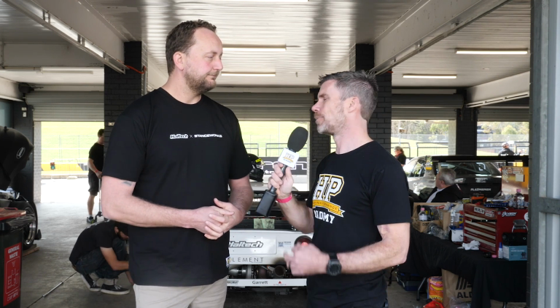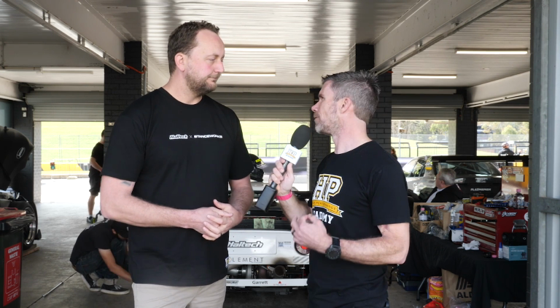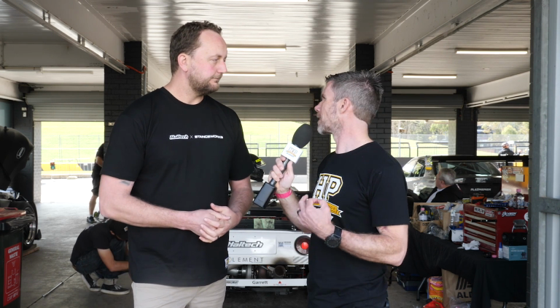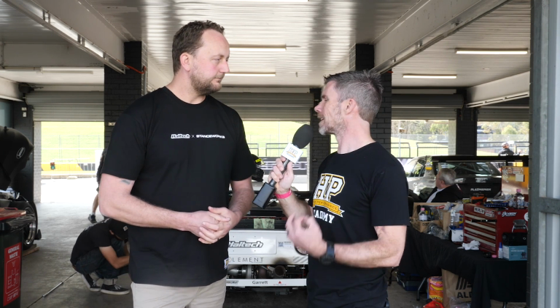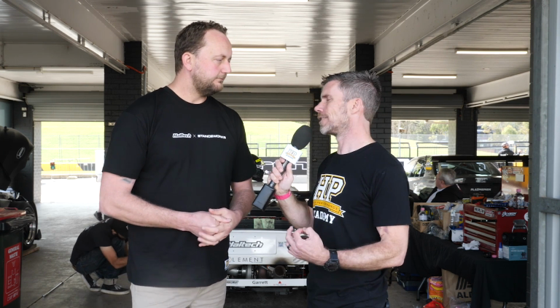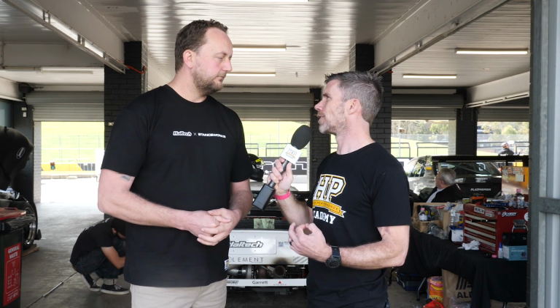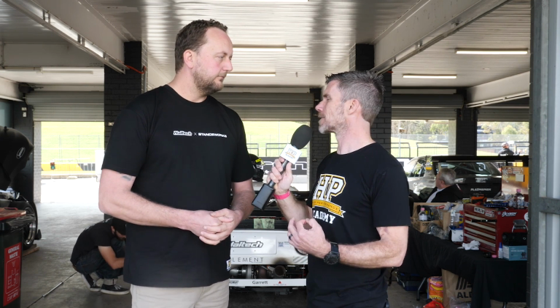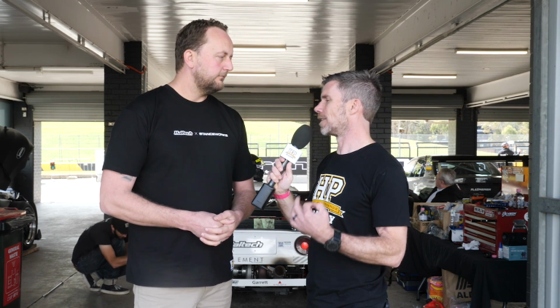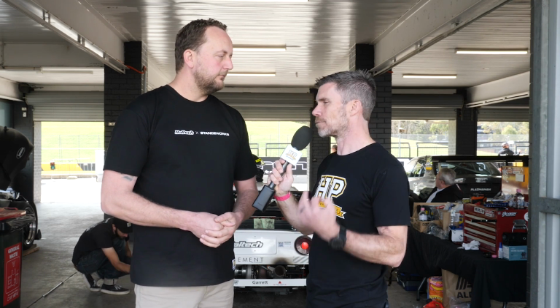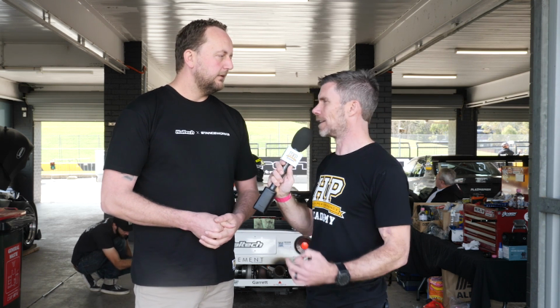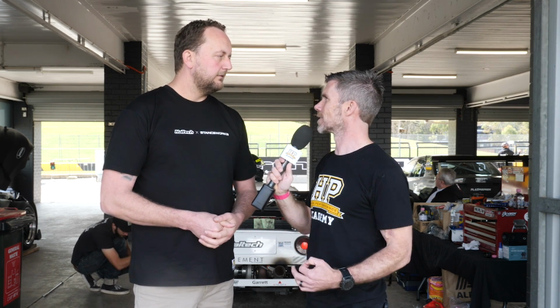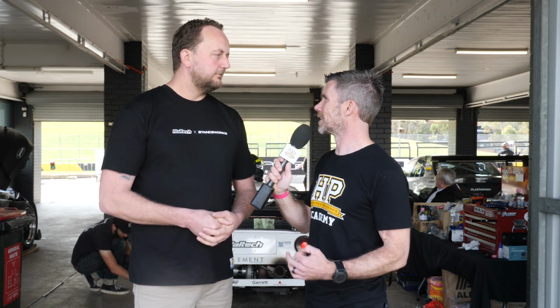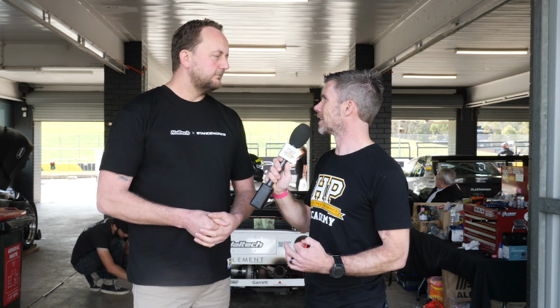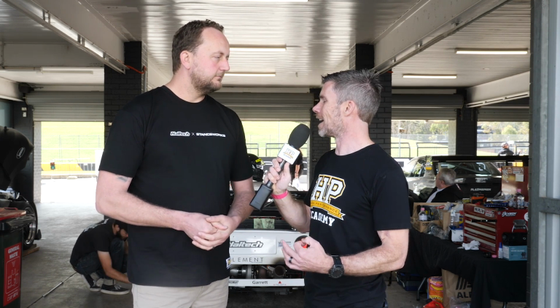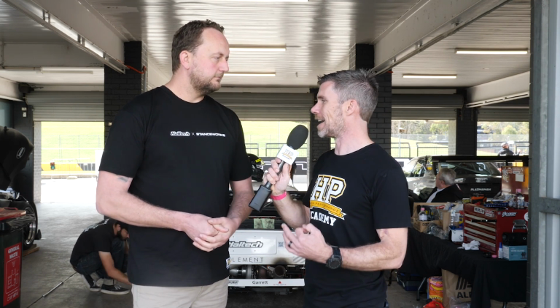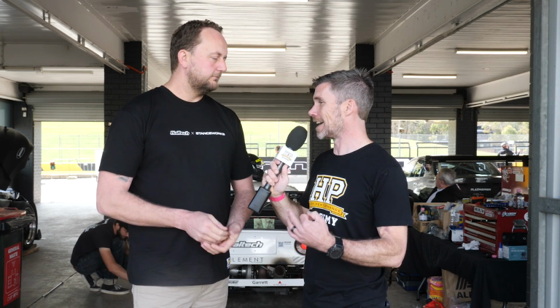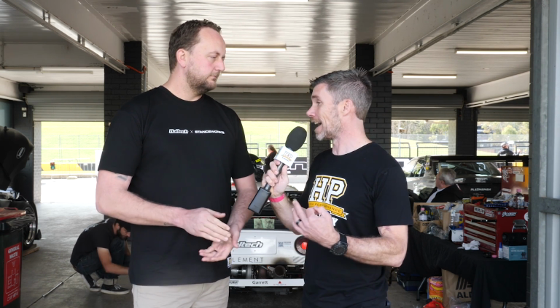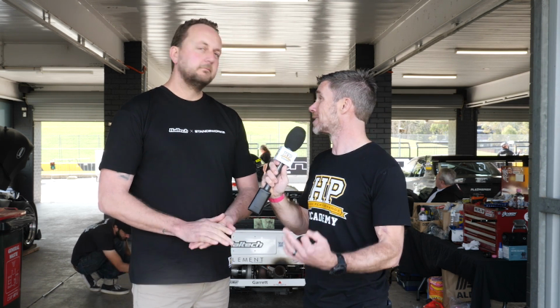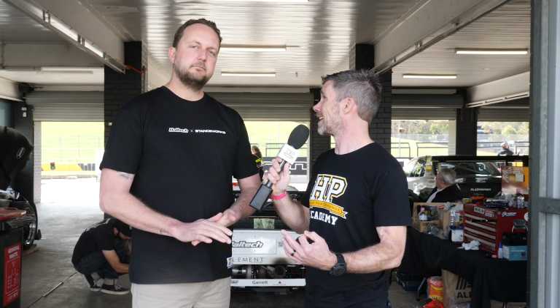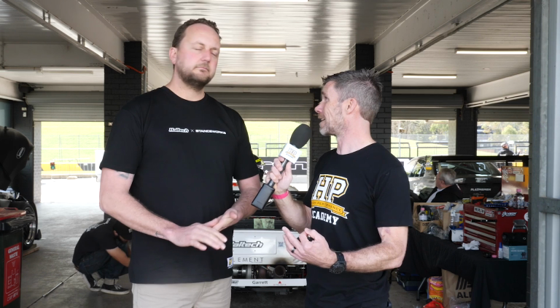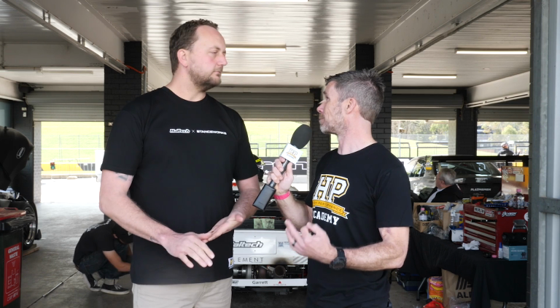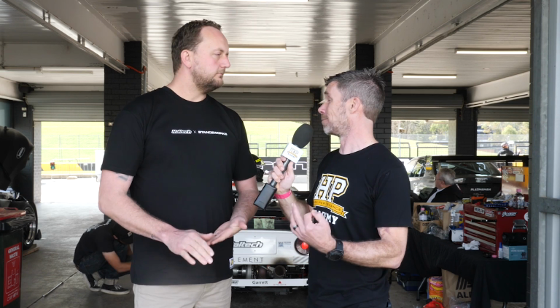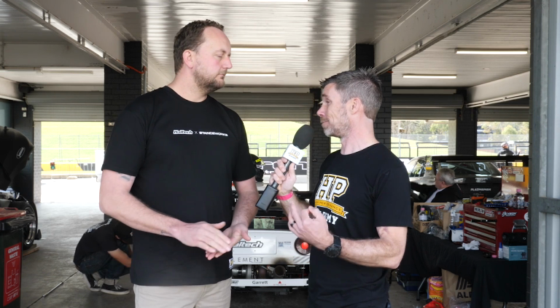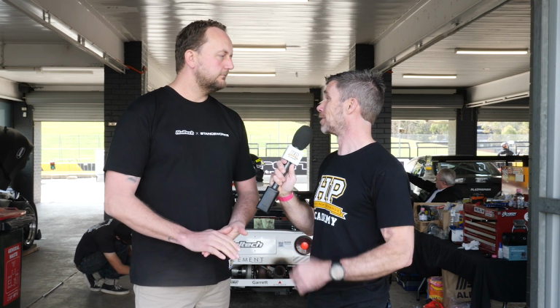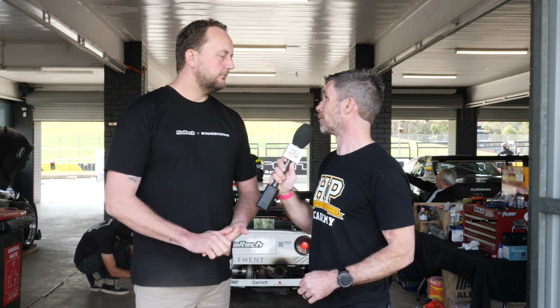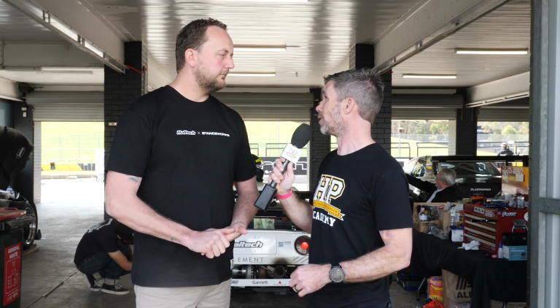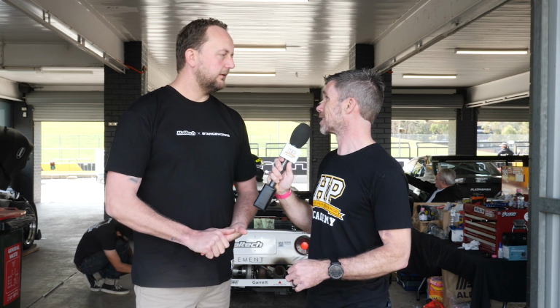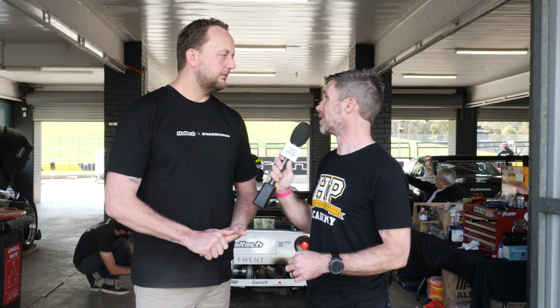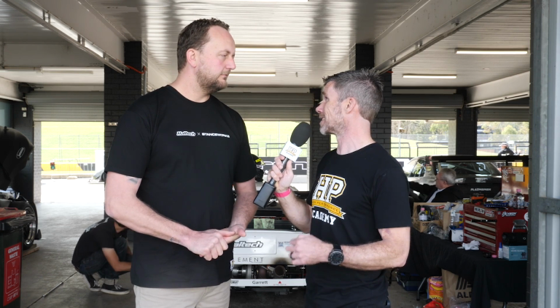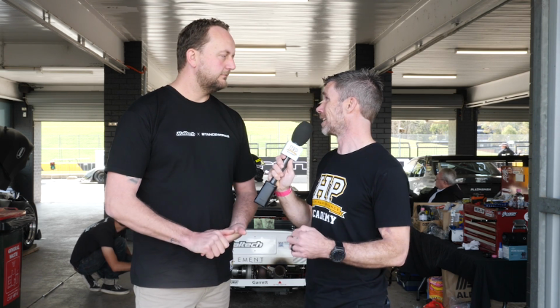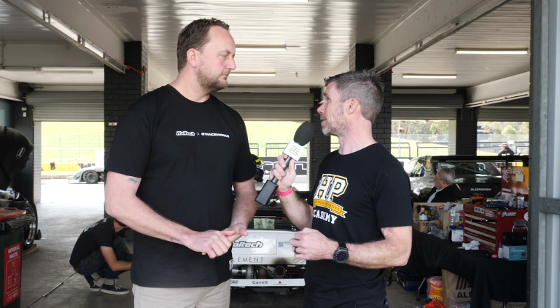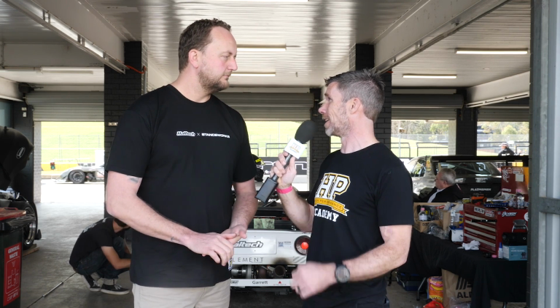Perfect, thanks for your time Scott — it's a really interesting update and I'm looking forward to testing it out myself.